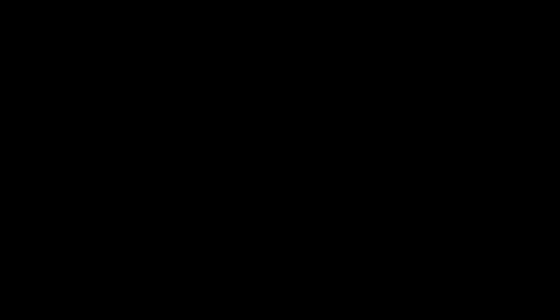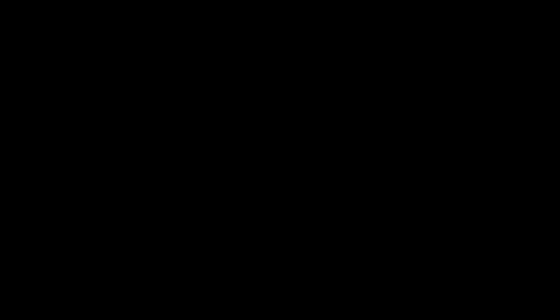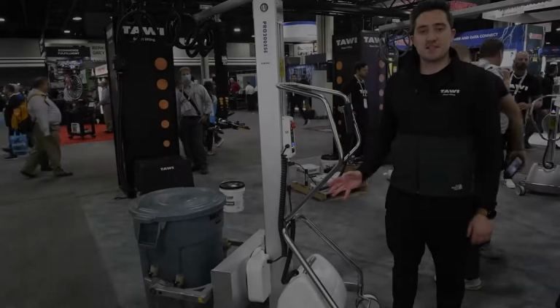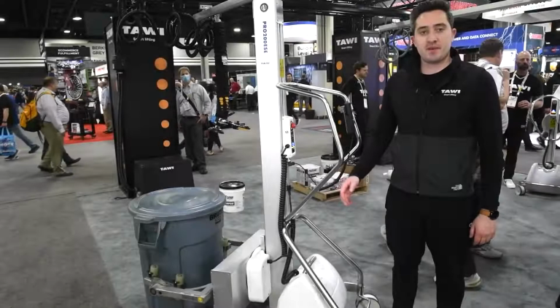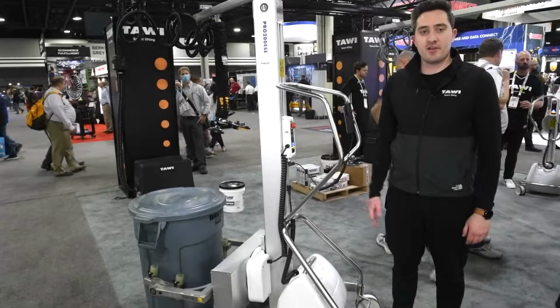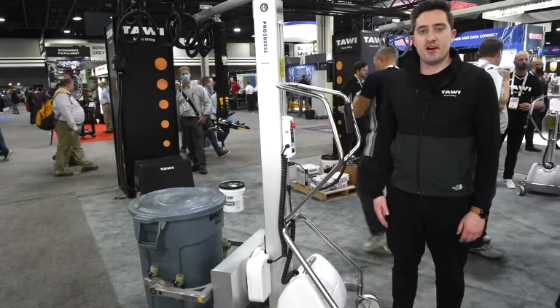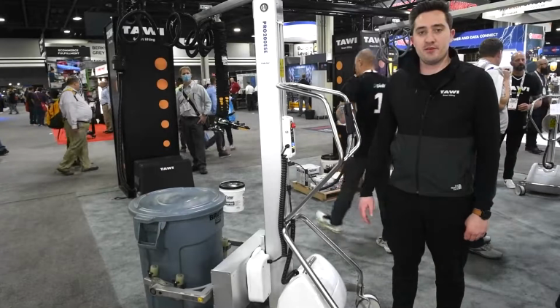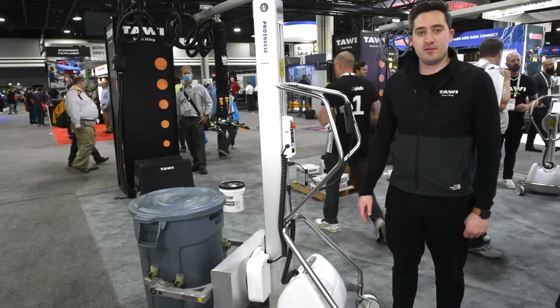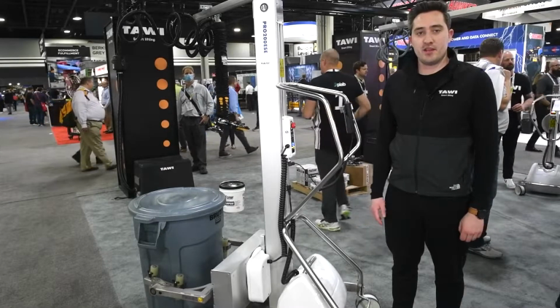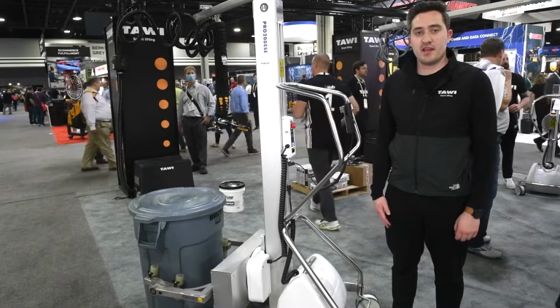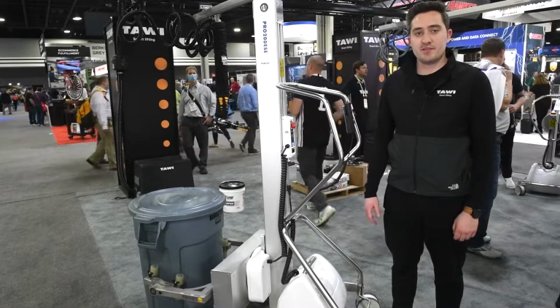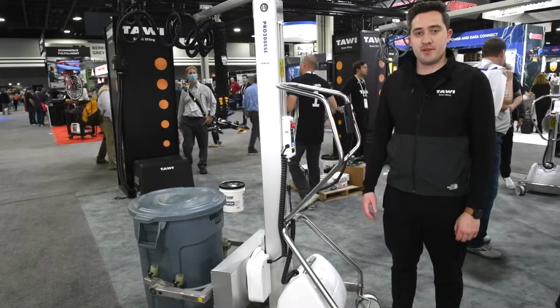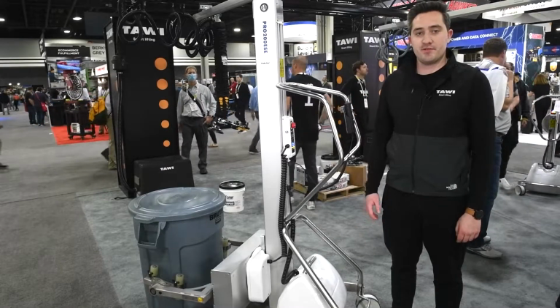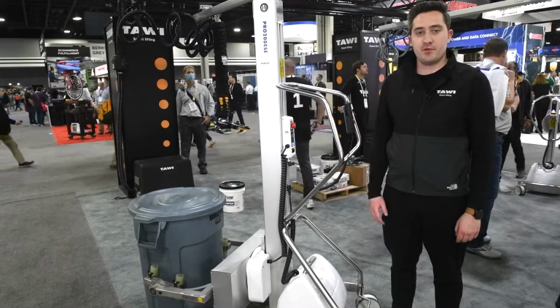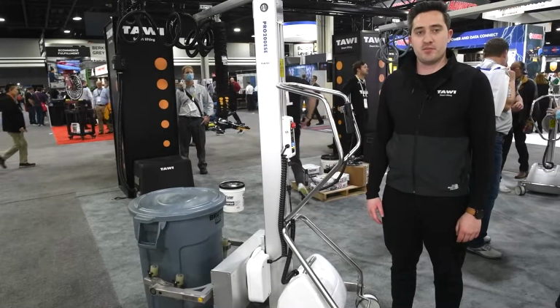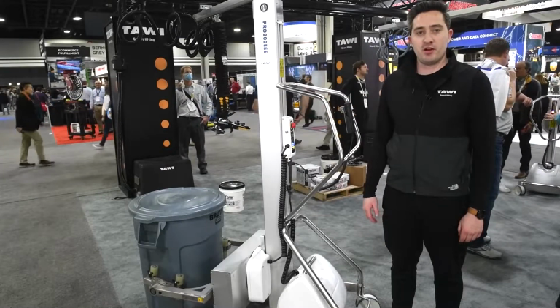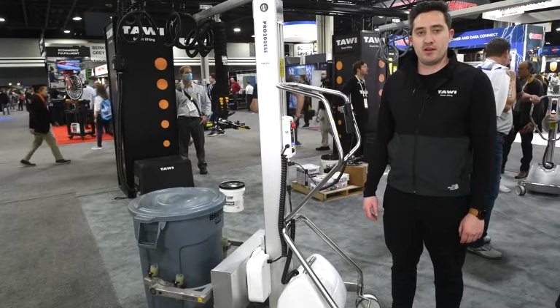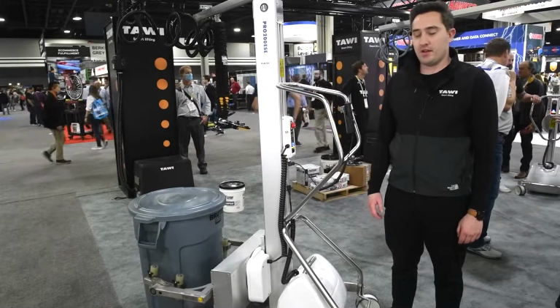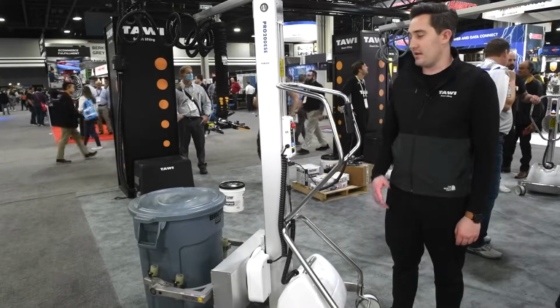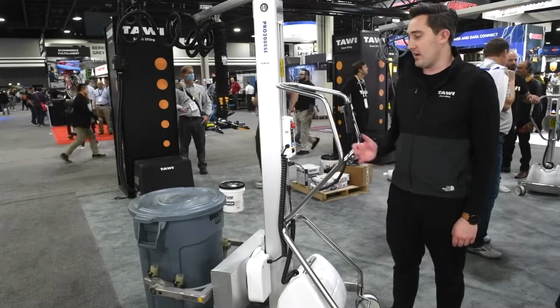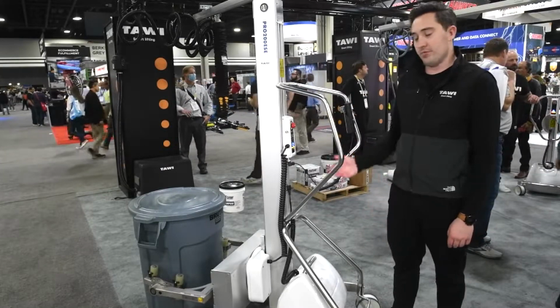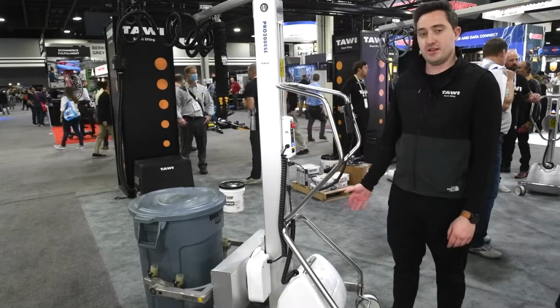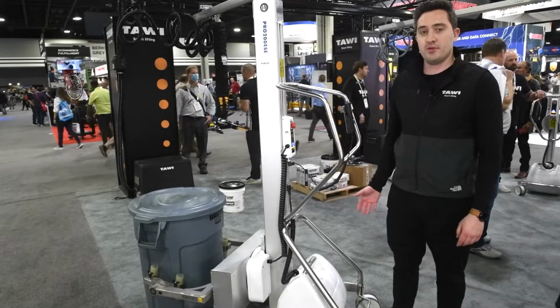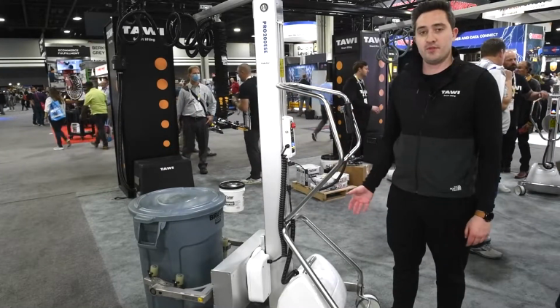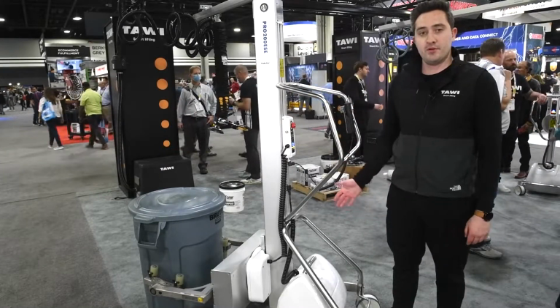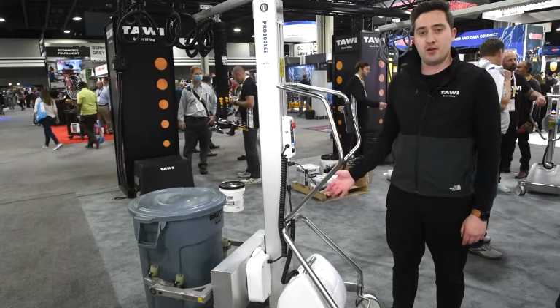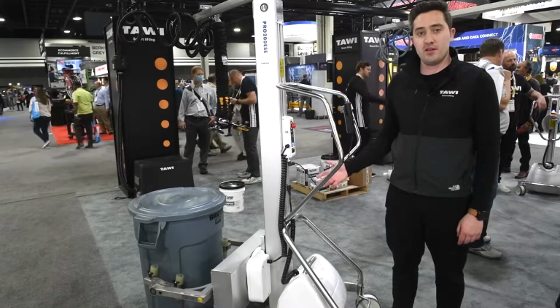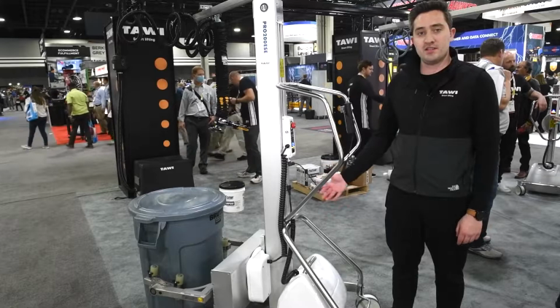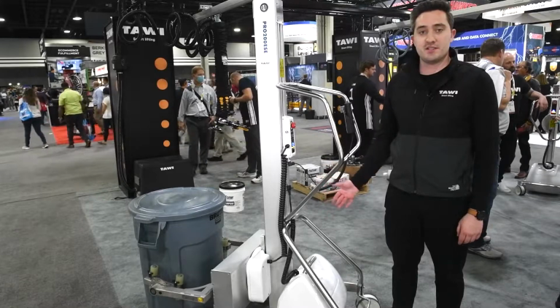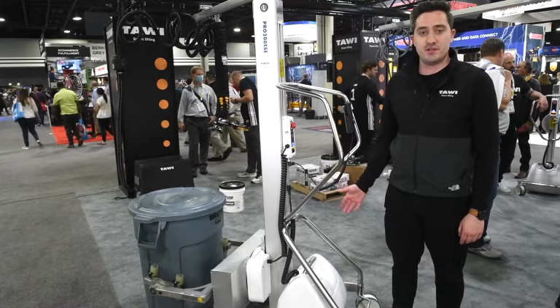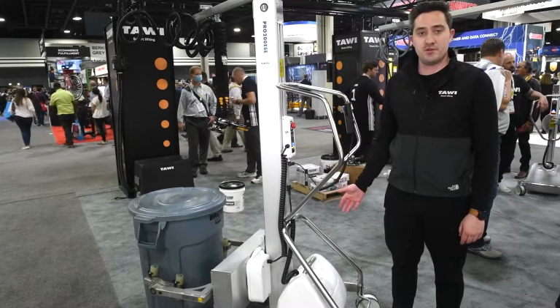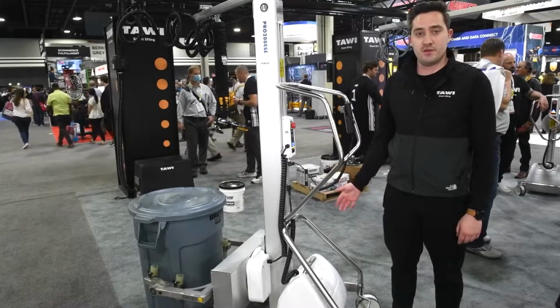Hi guys, I'm Connor Kaufman, Kia Council Manager for North America, and I will be demoing for you our Easy Squeeze unit.